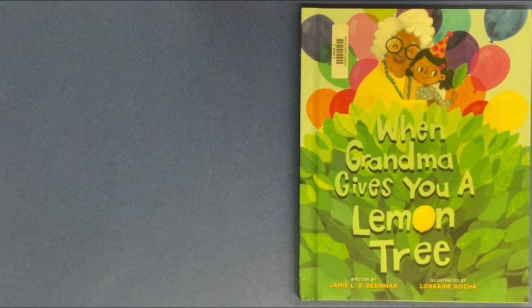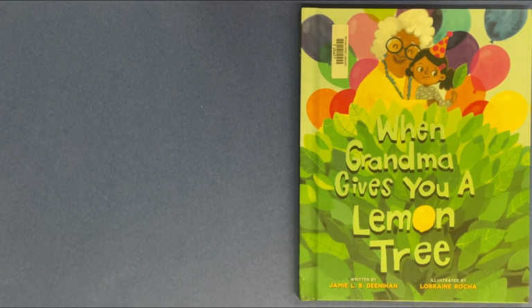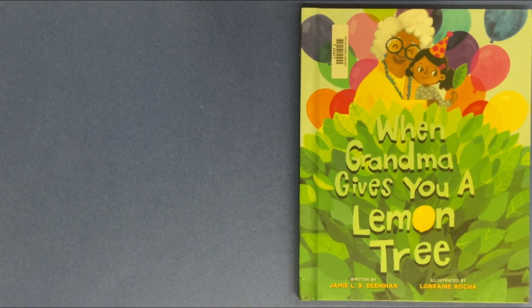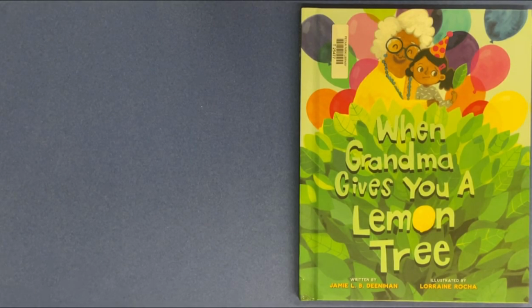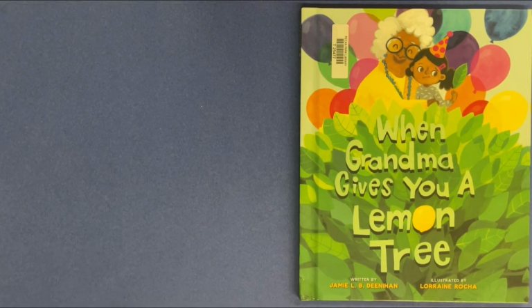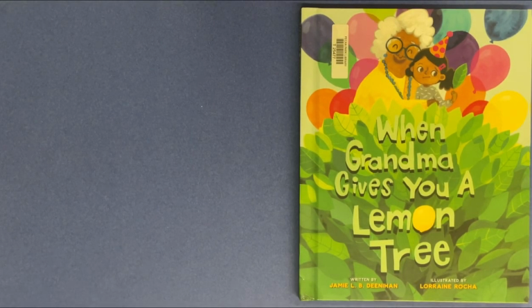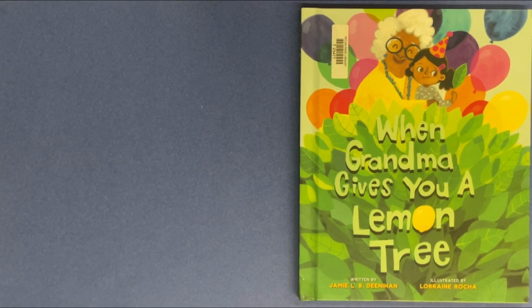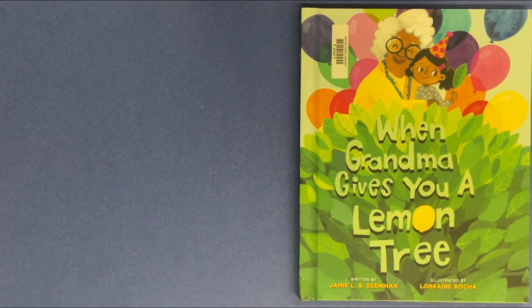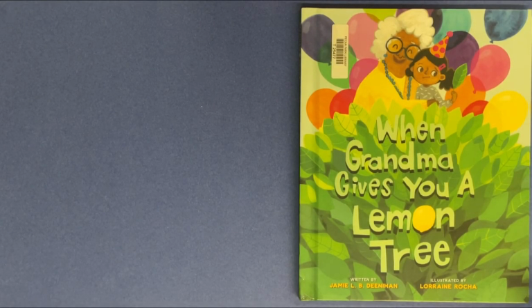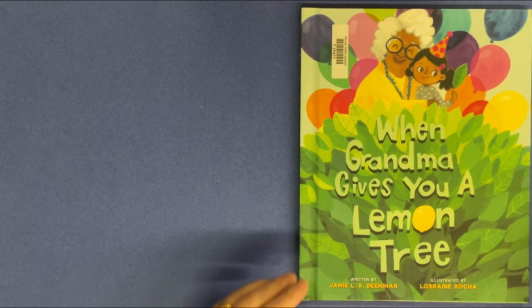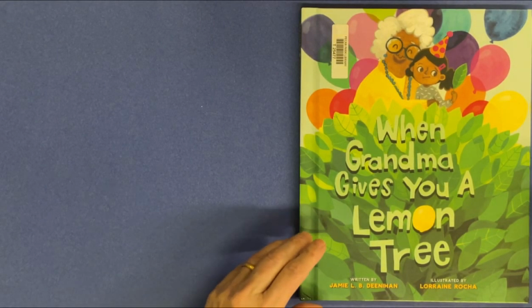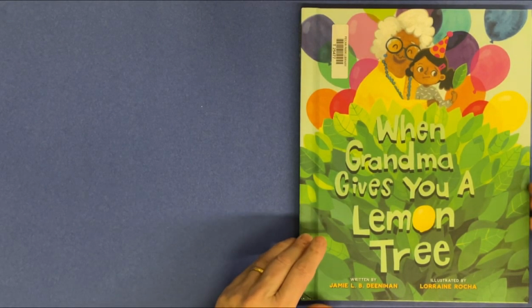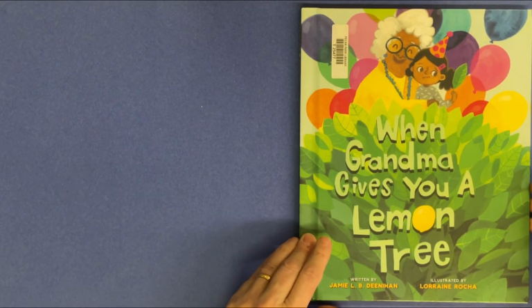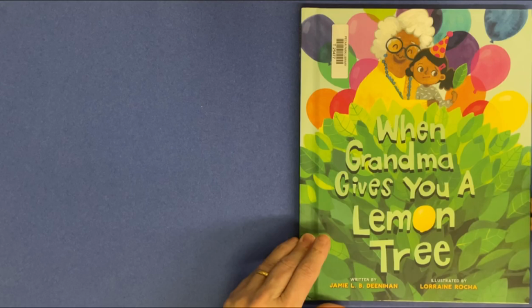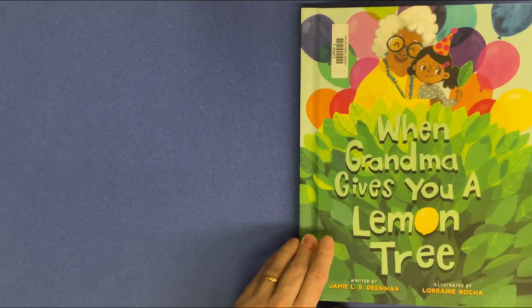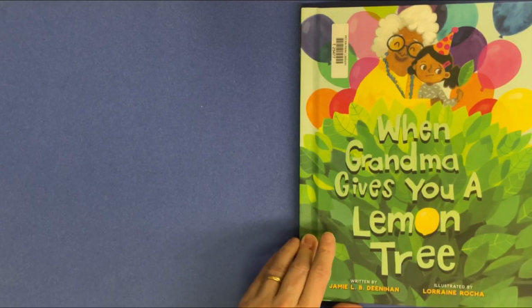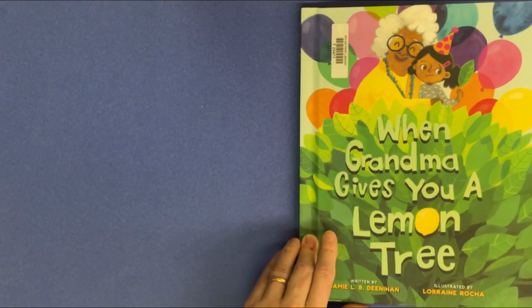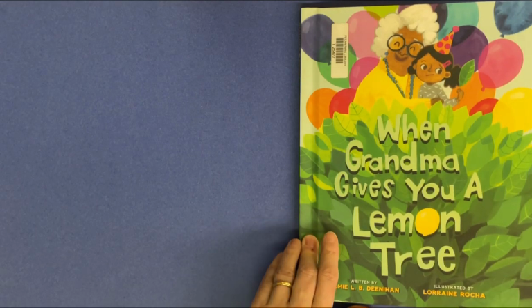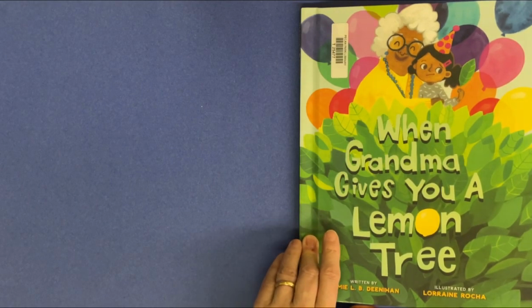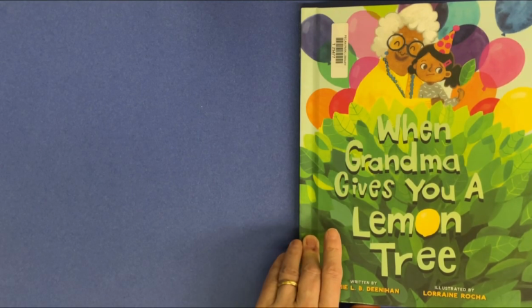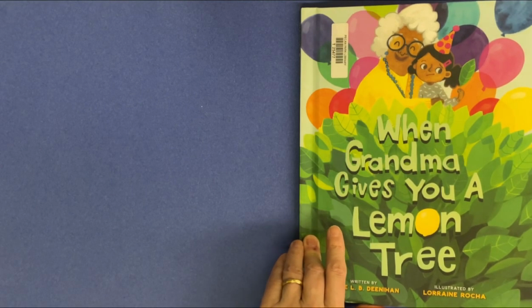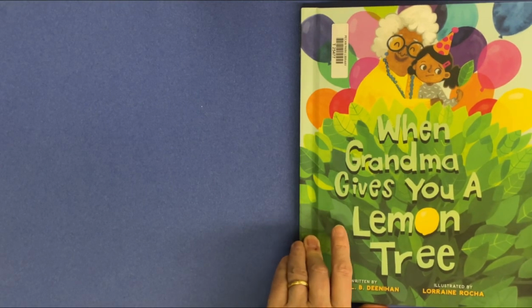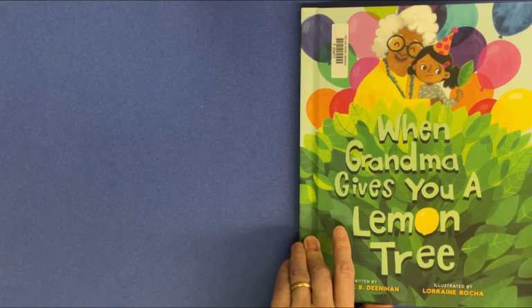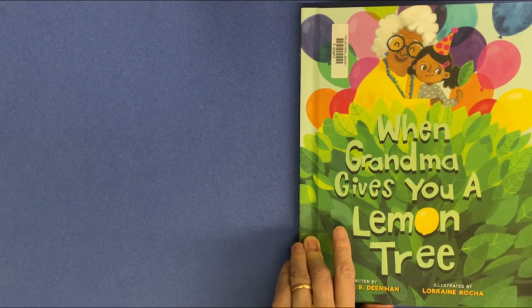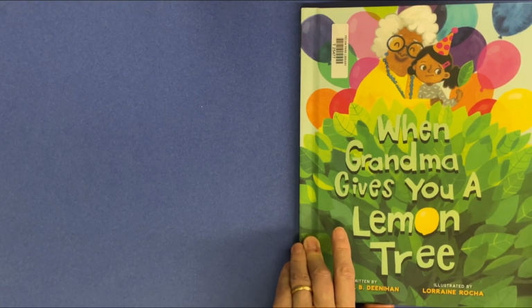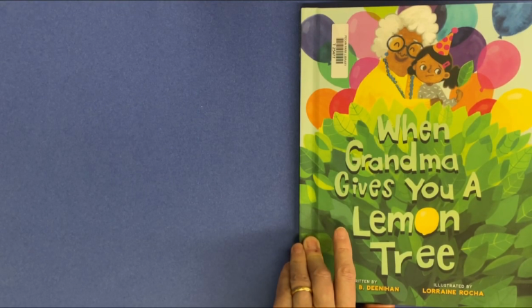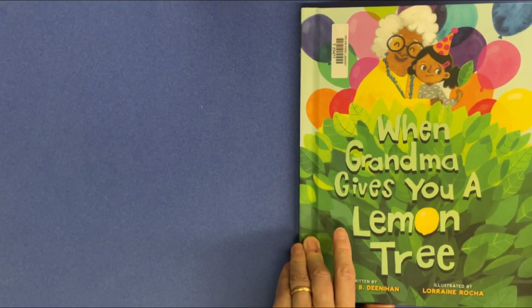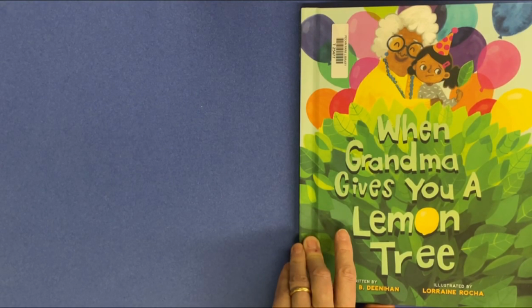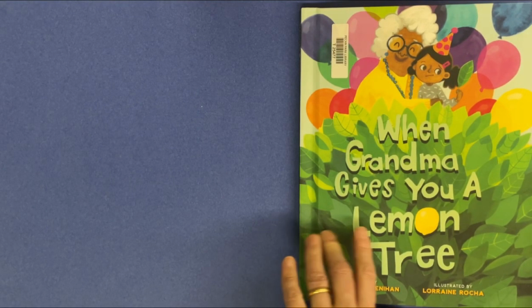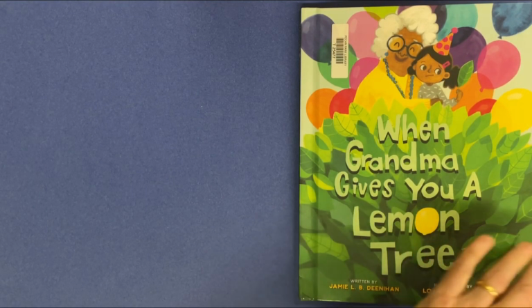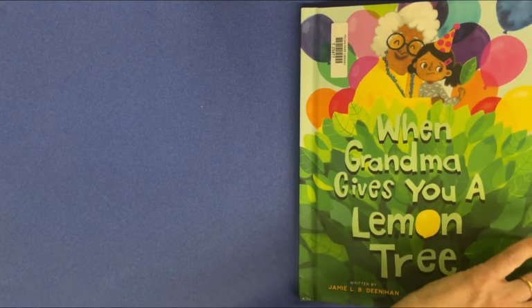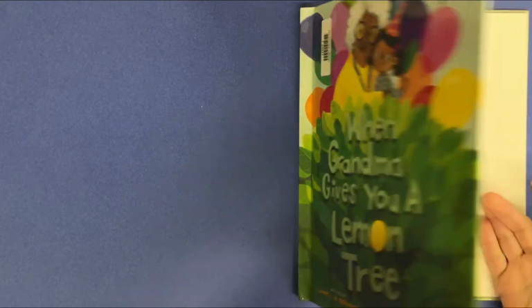When Grandma Gives You a Lemon Tree. Written by Jamie L.B. Dinahan. Illustrated by Lorraine Rocha.